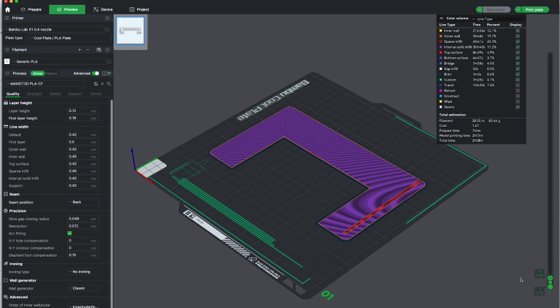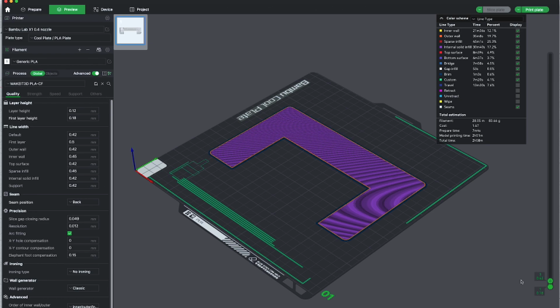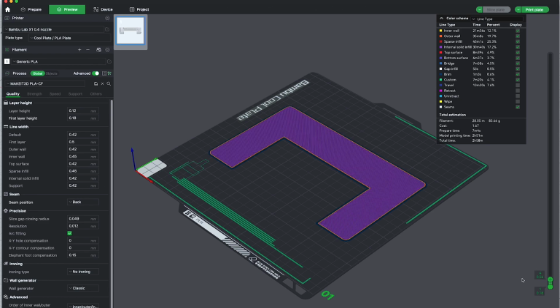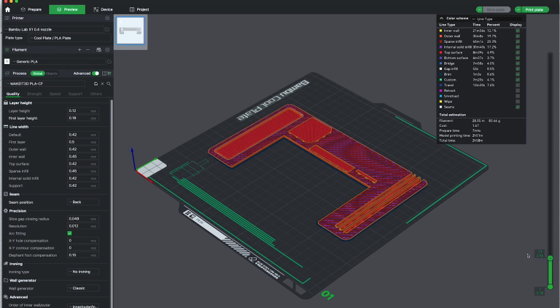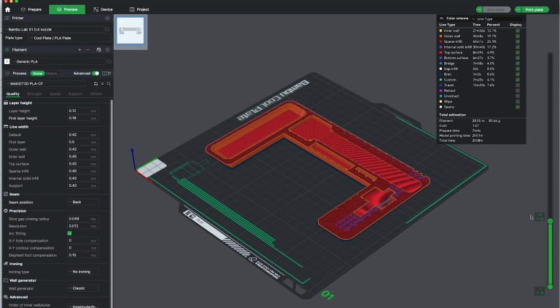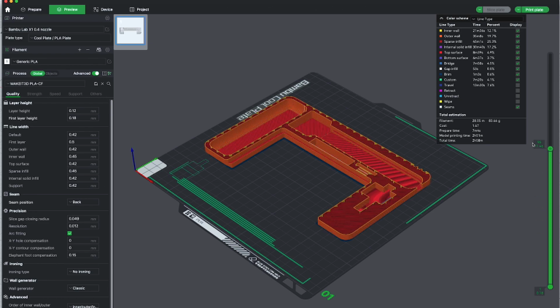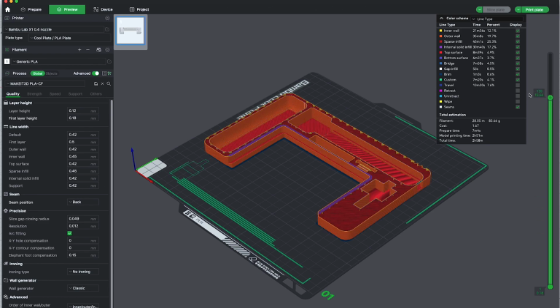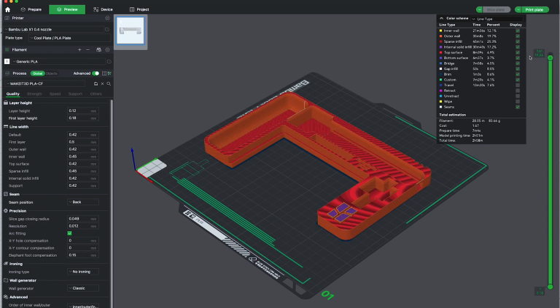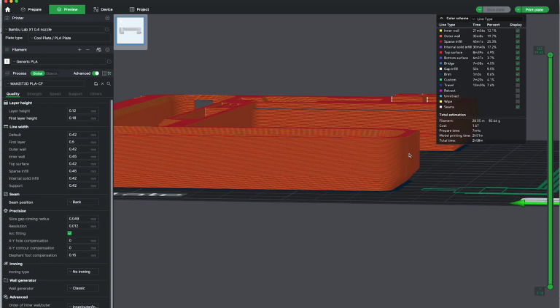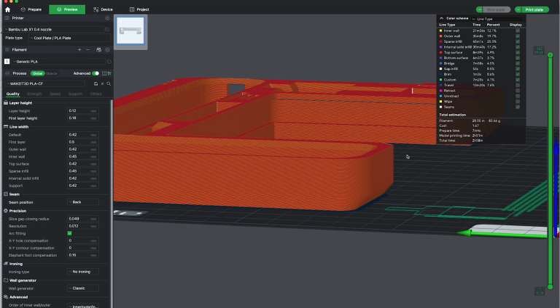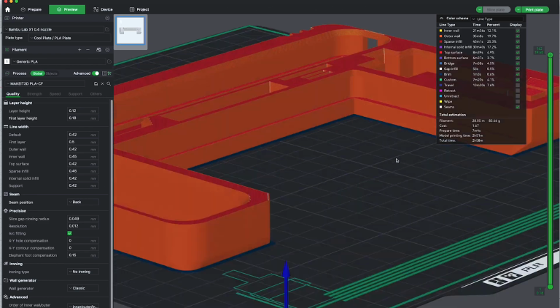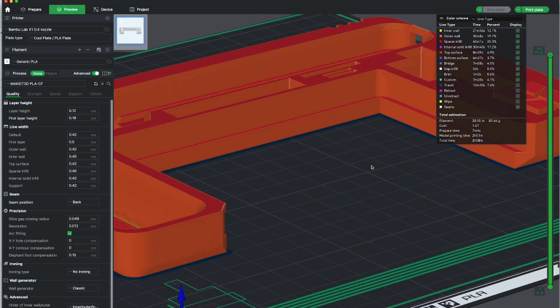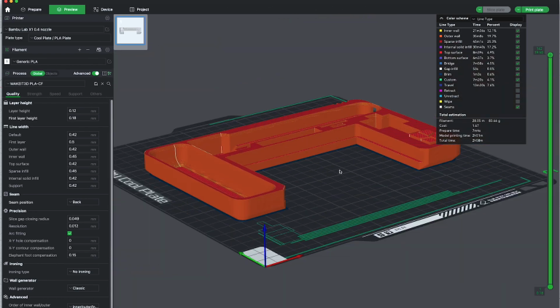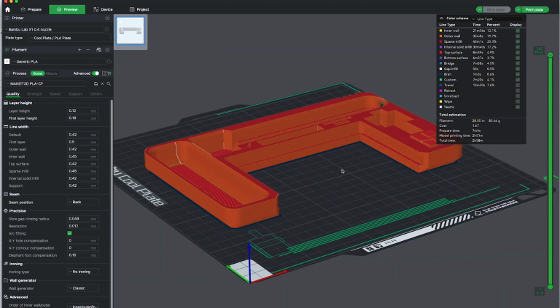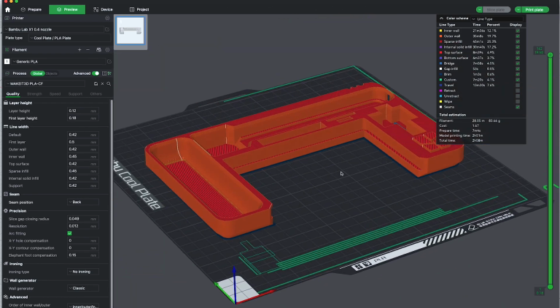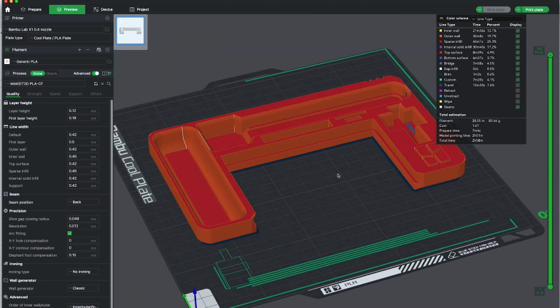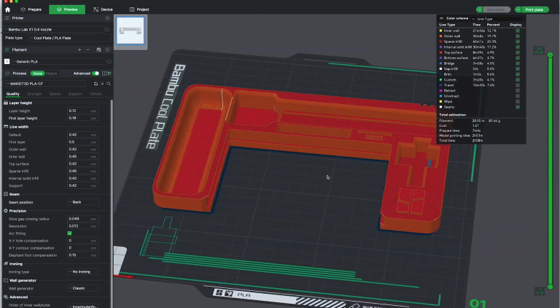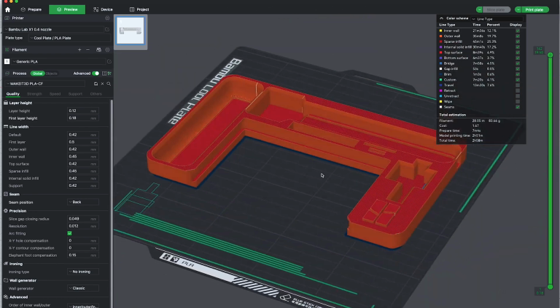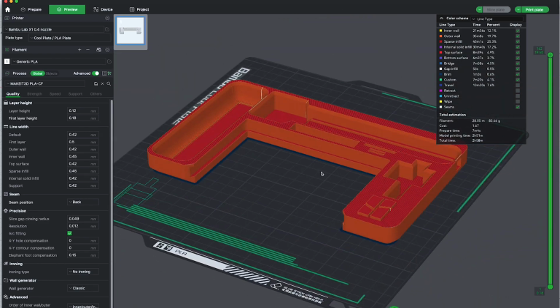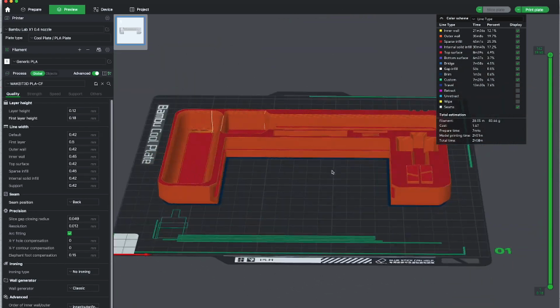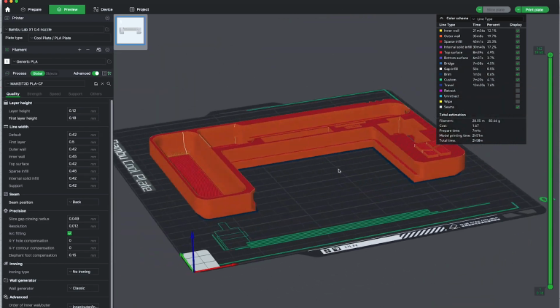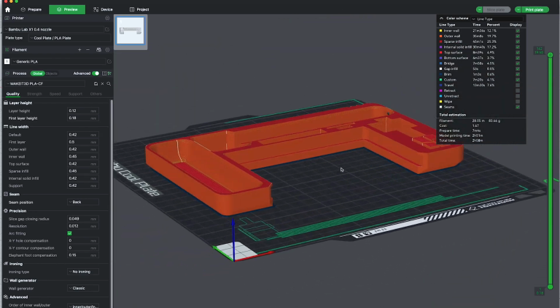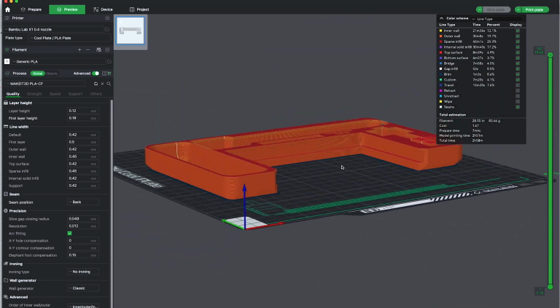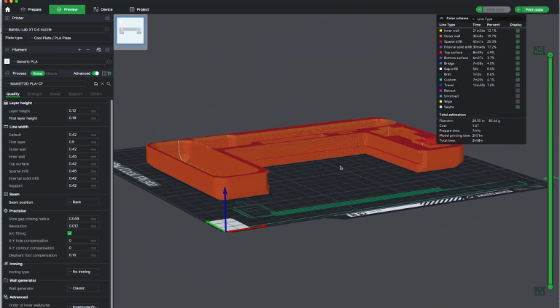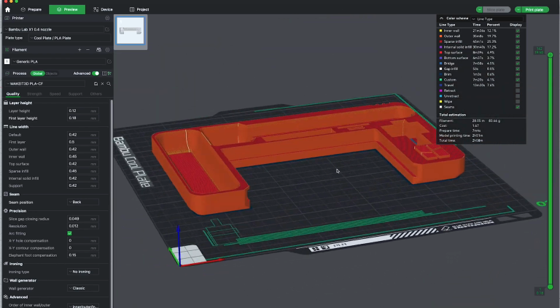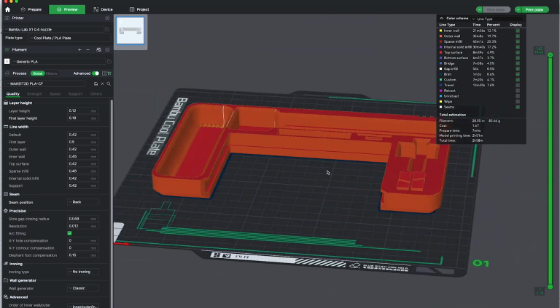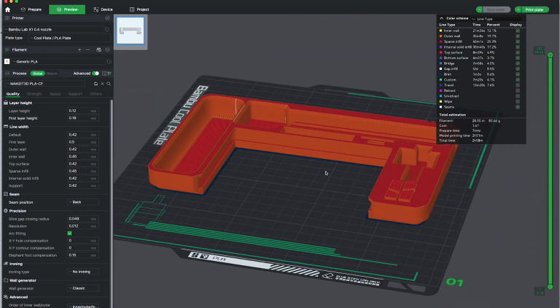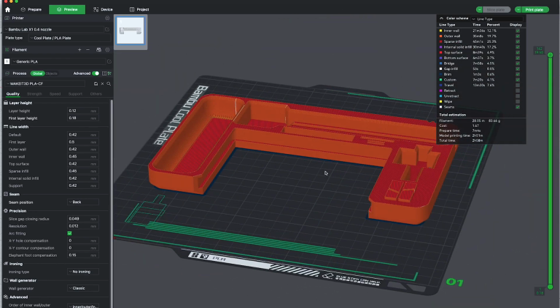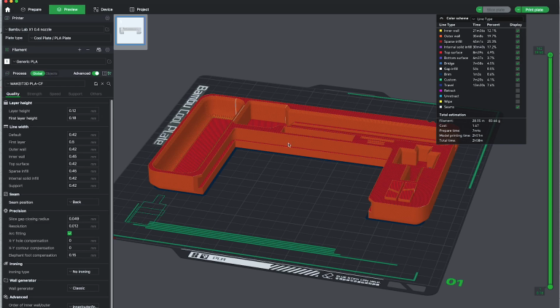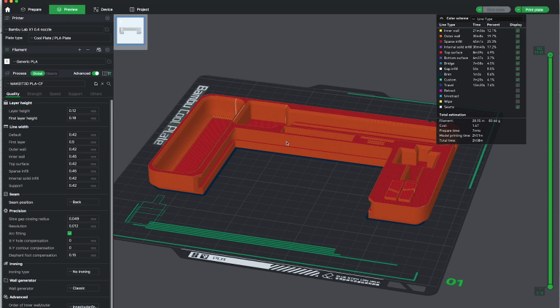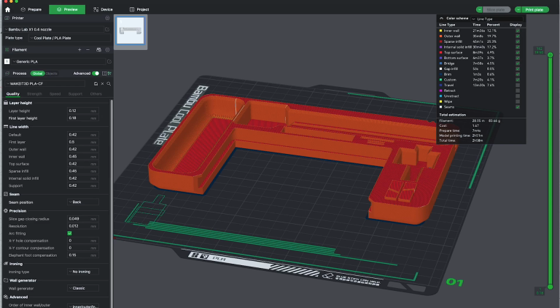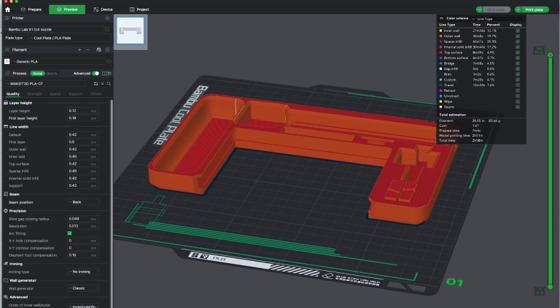From here, we're pretty much done with our design. The next step is to send it off to print and see the final result.